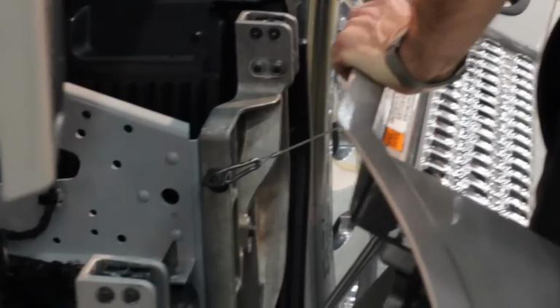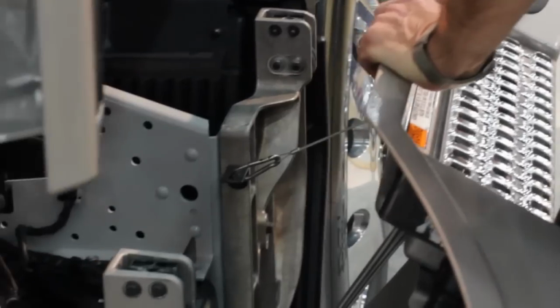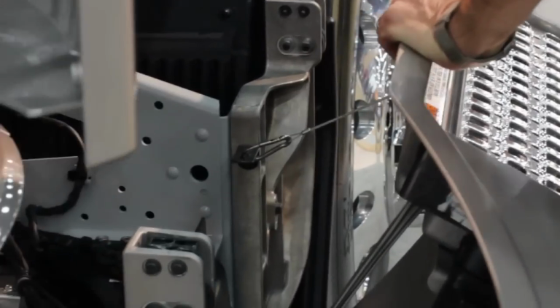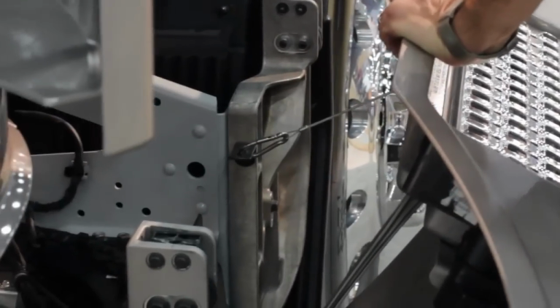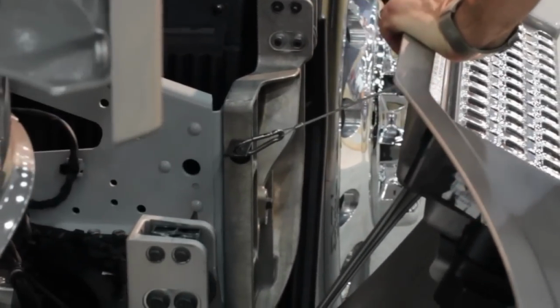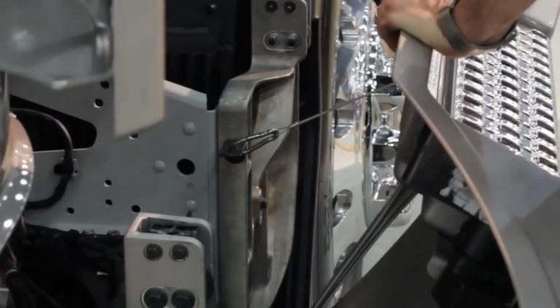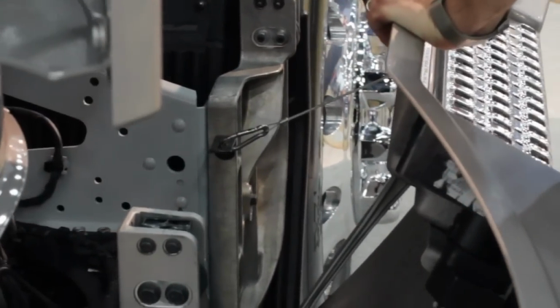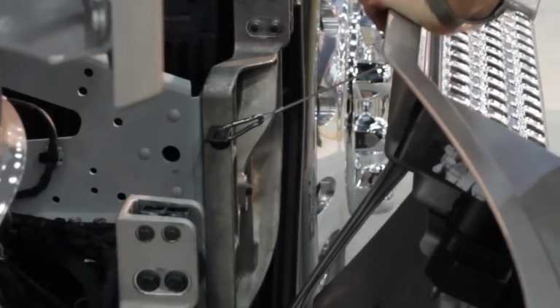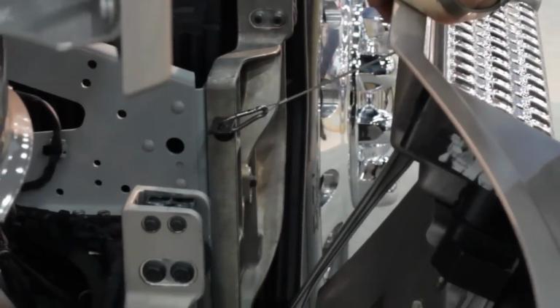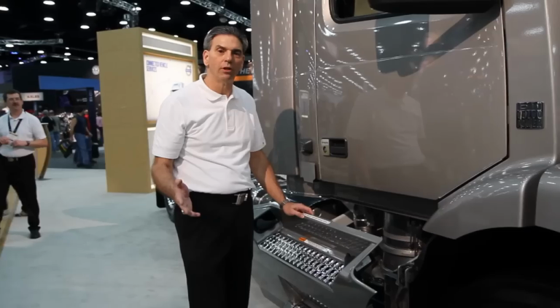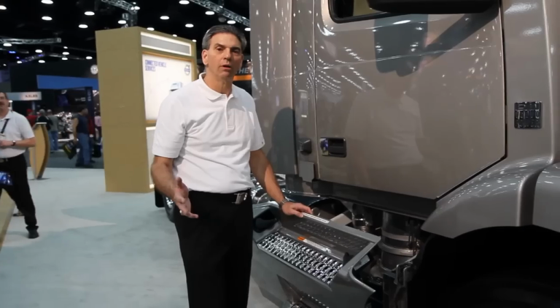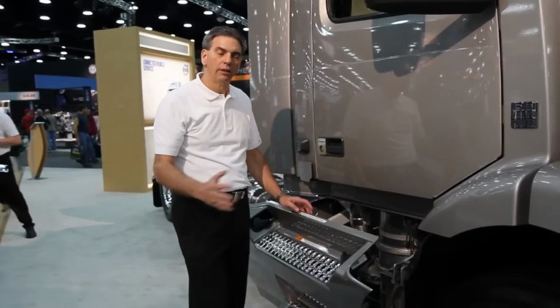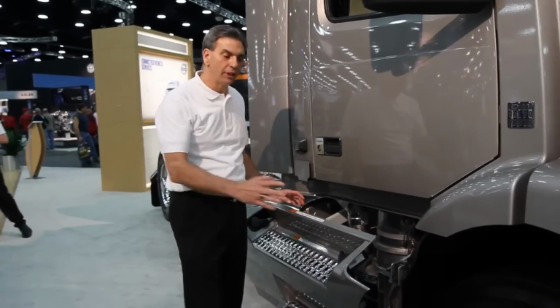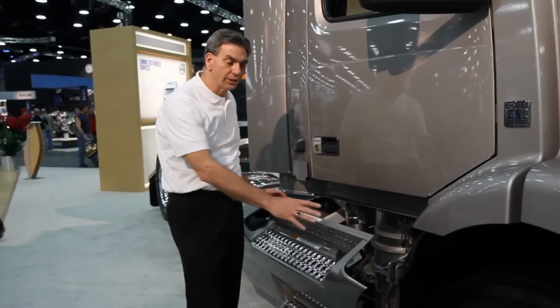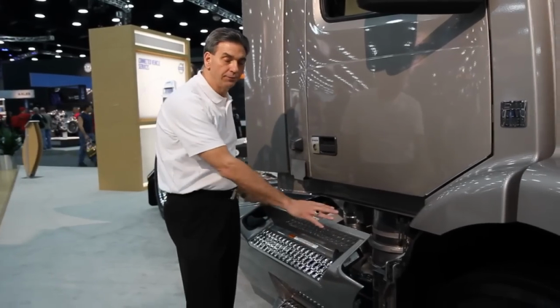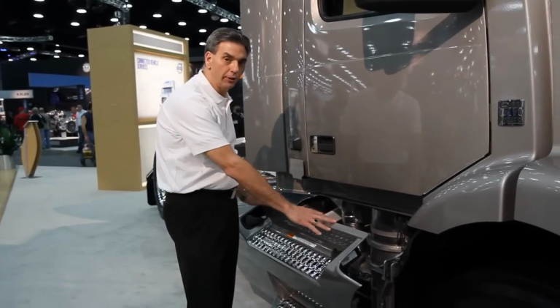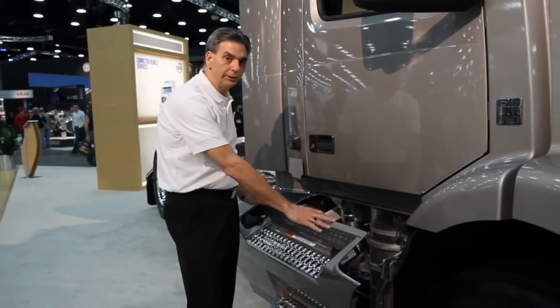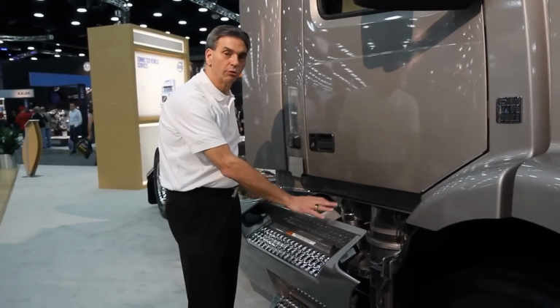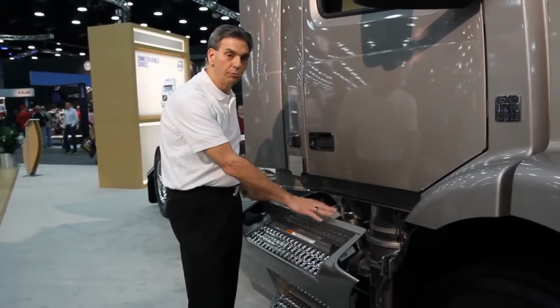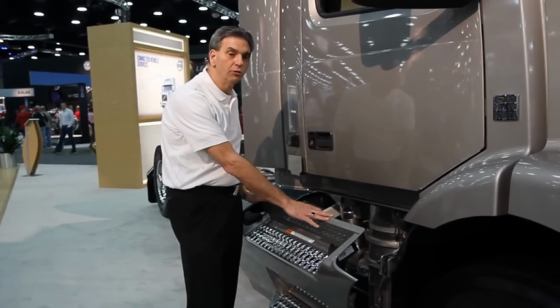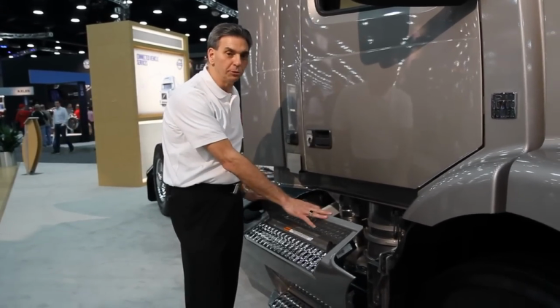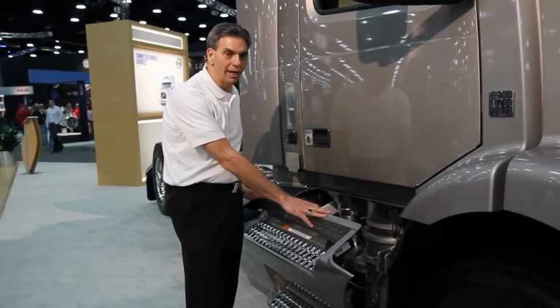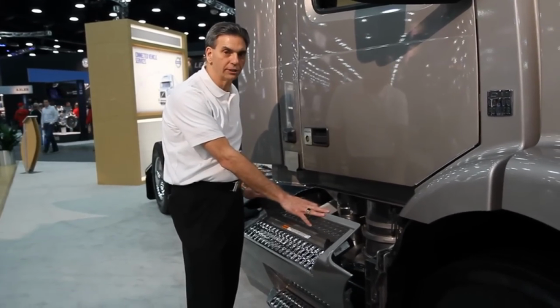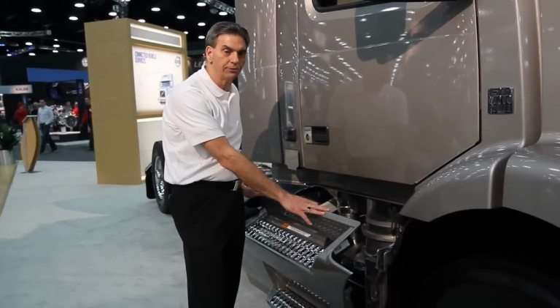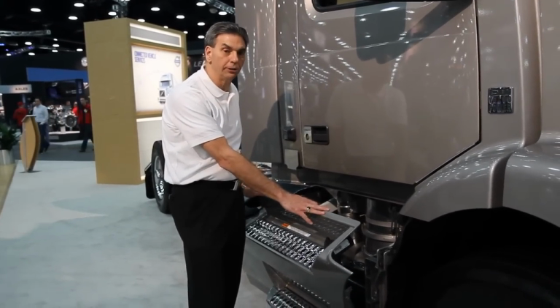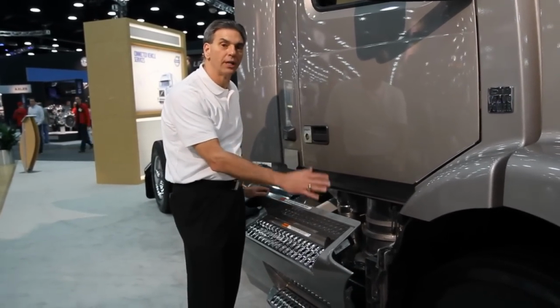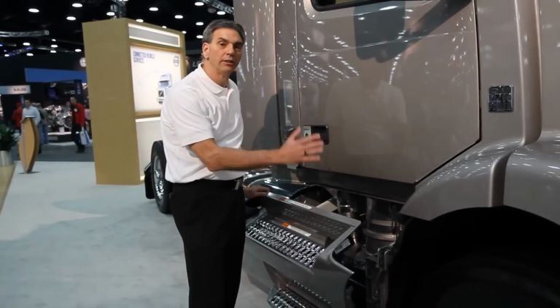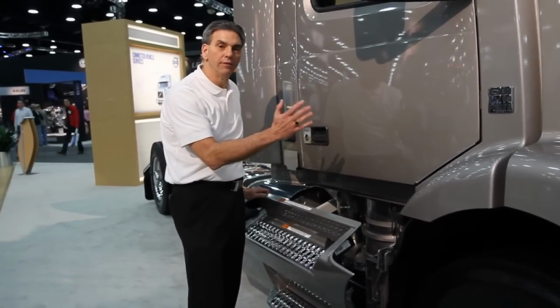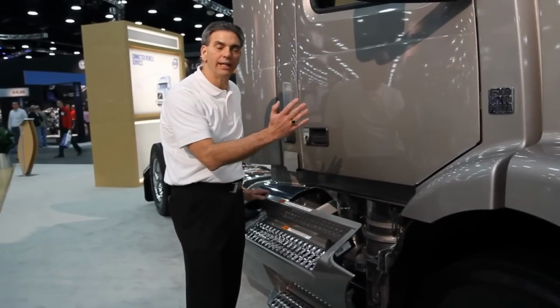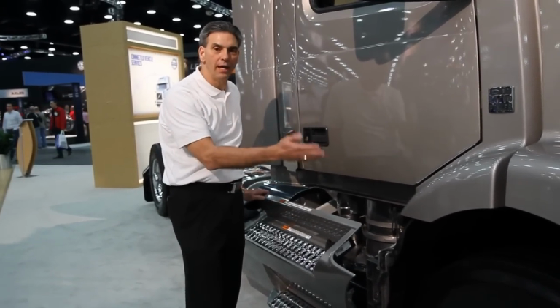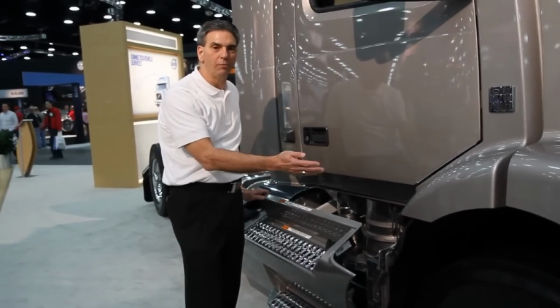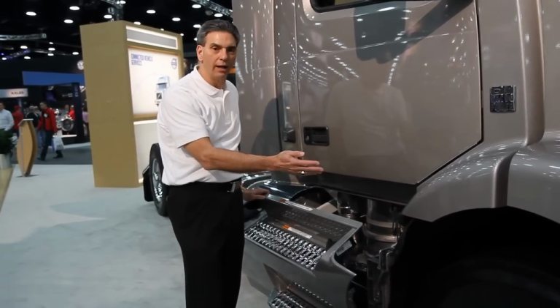Another feature is the Volvo chassis fairings — removable chassis fairings — in the V&M model.